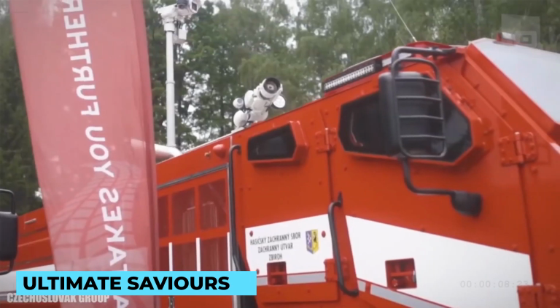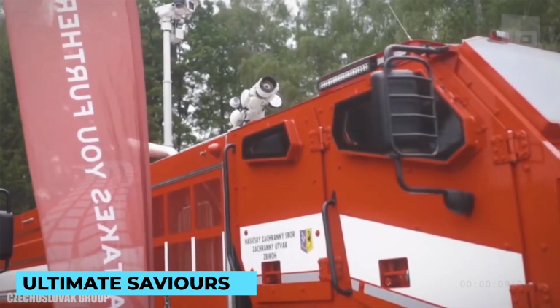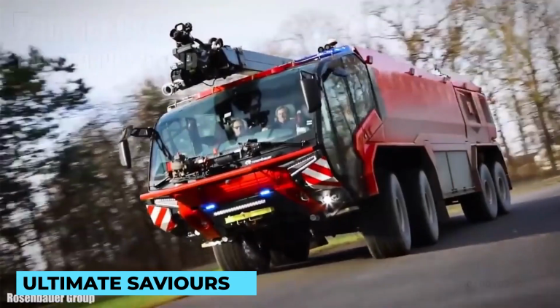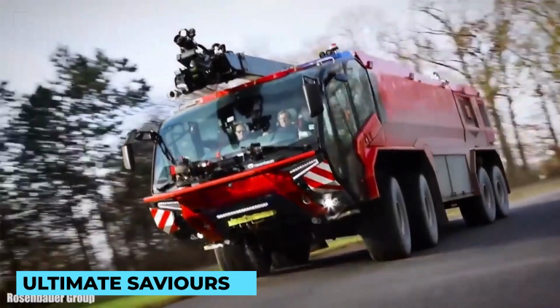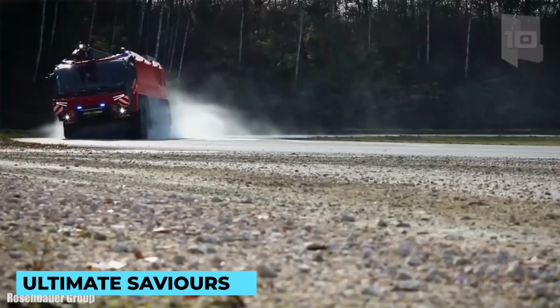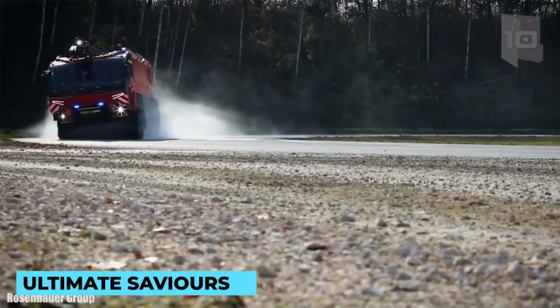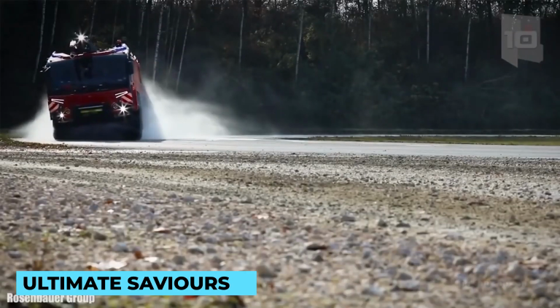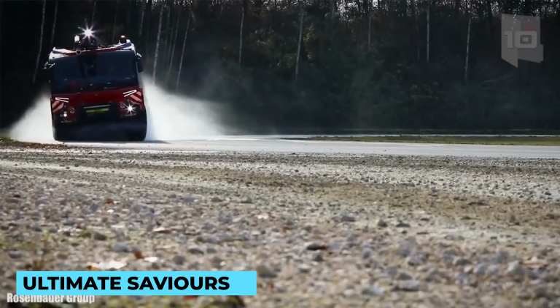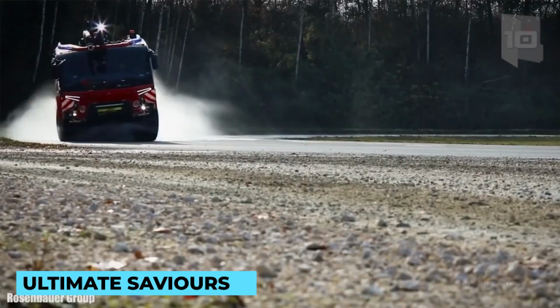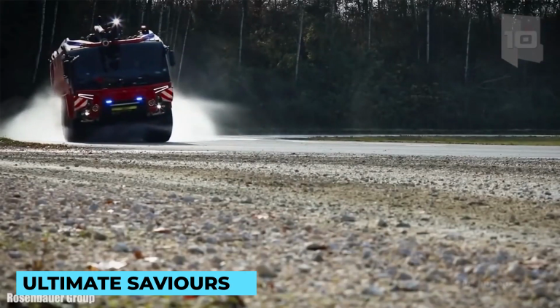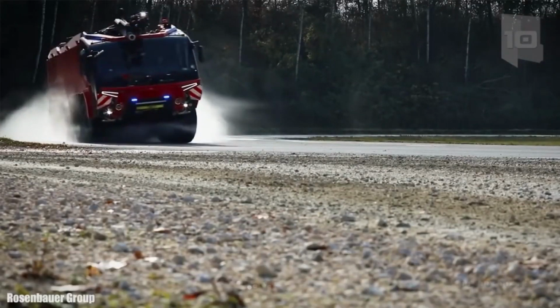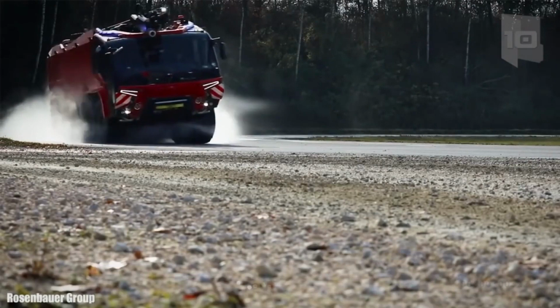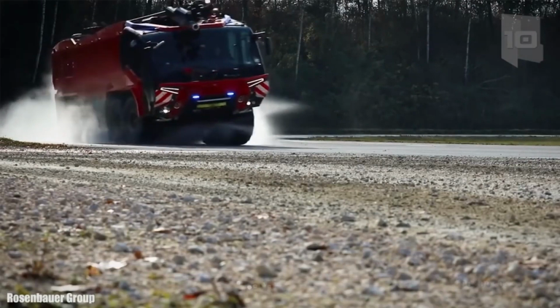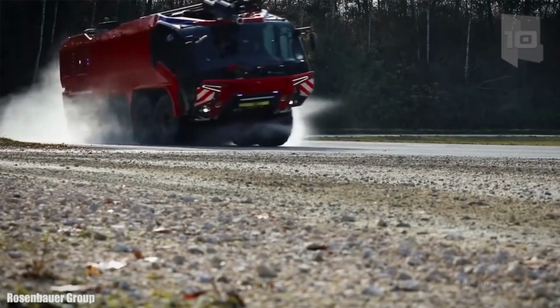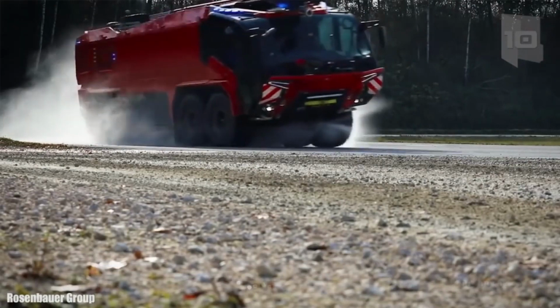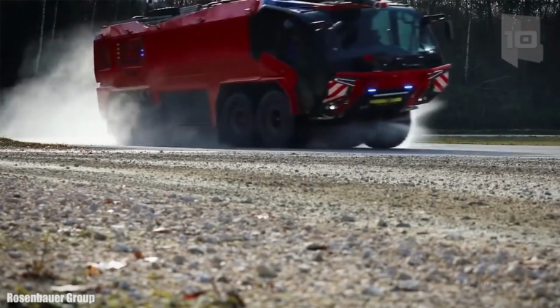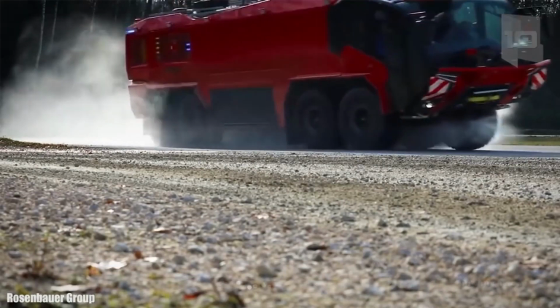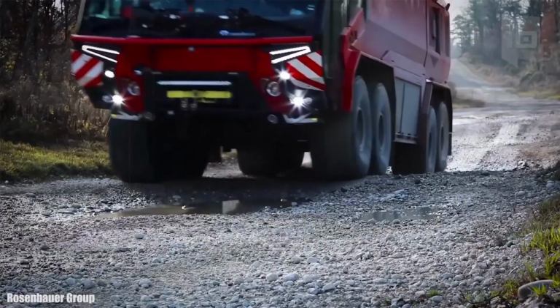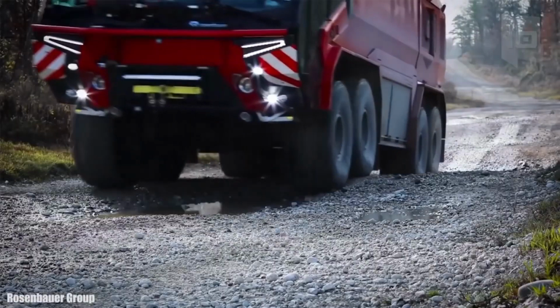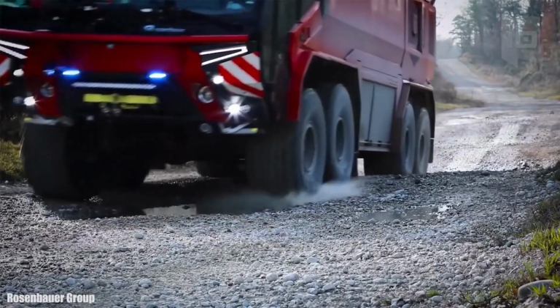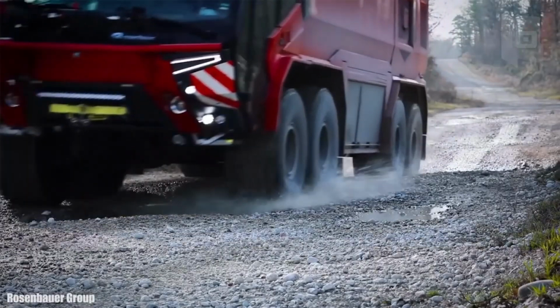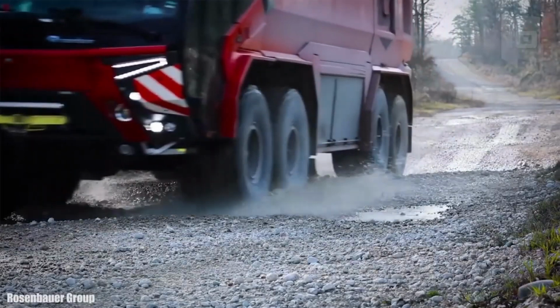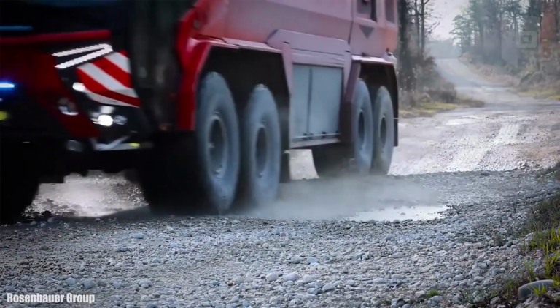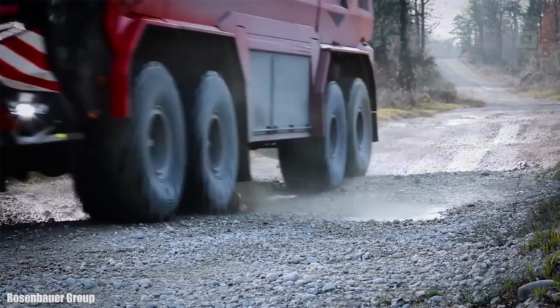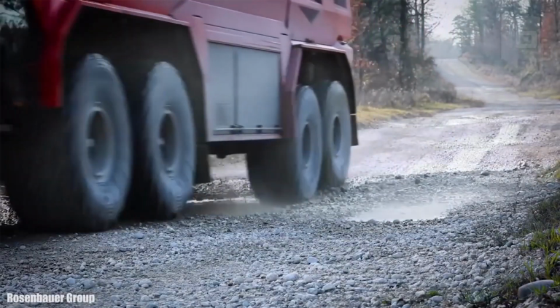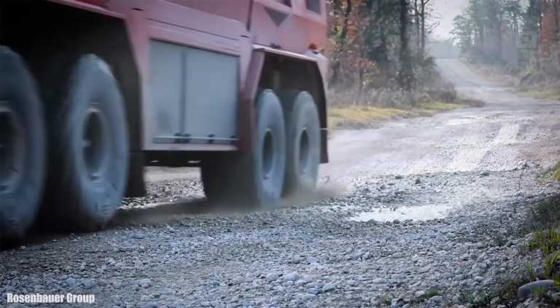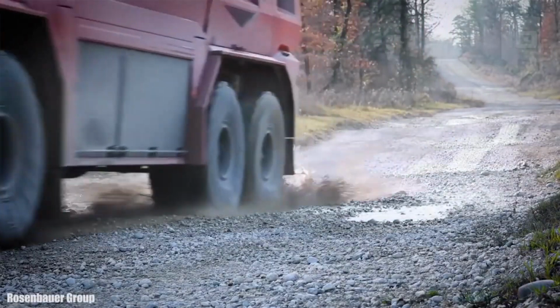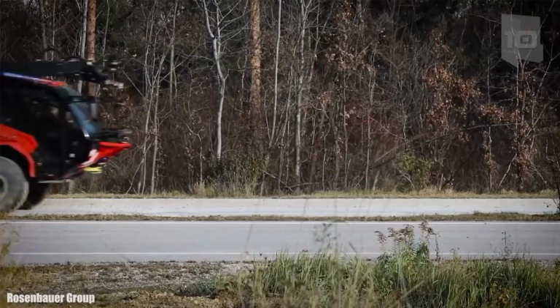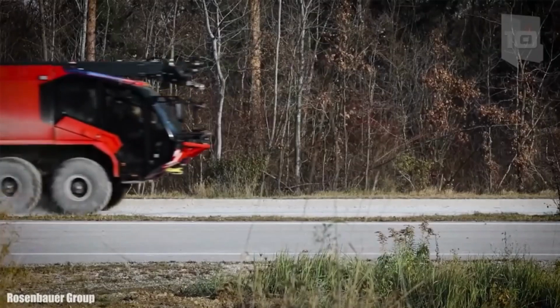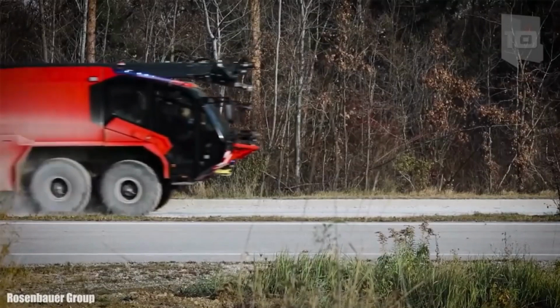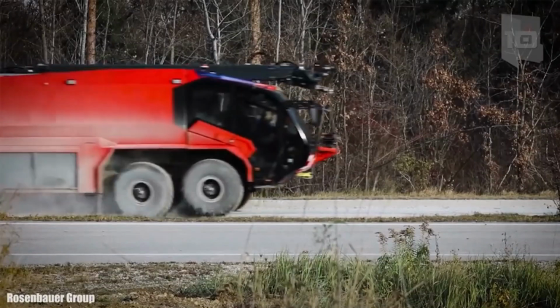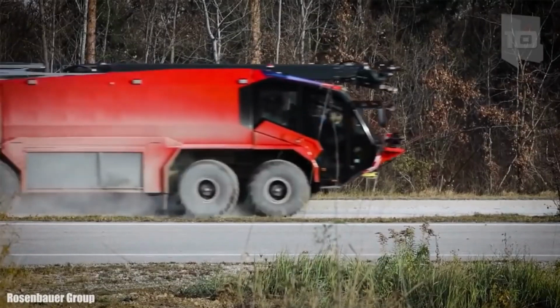Let's roll out with sirens blazing on this epic how it's made fire trucks adventure.